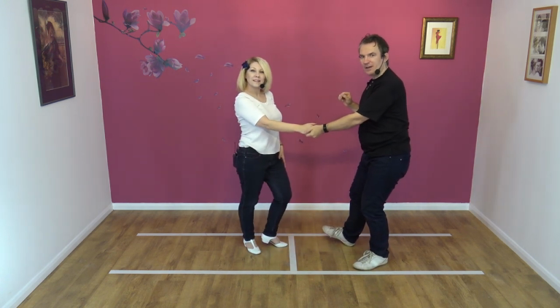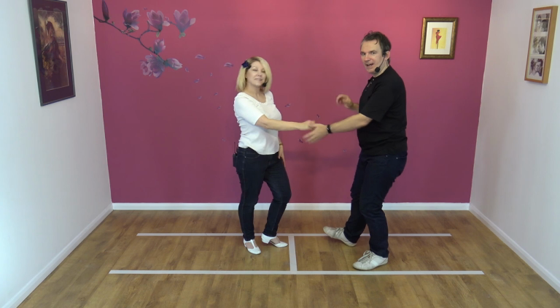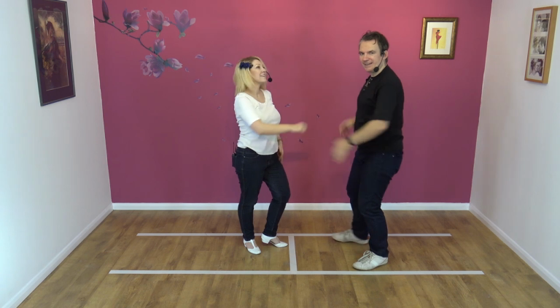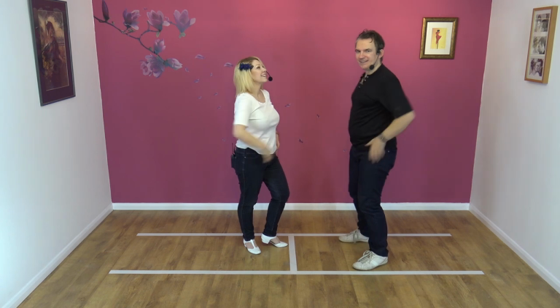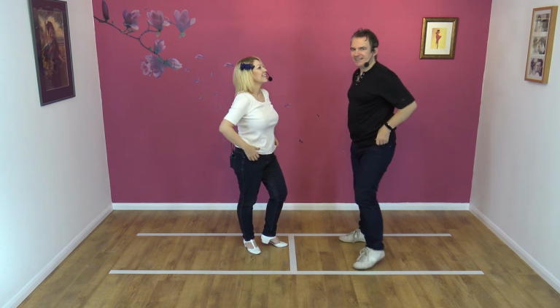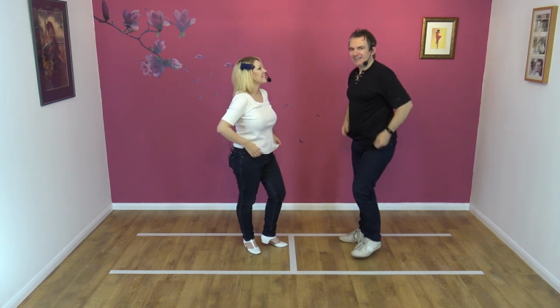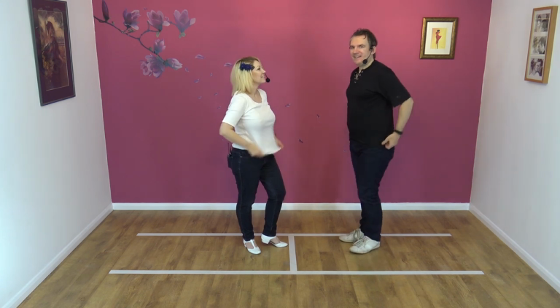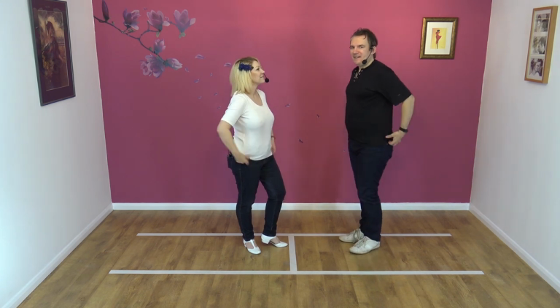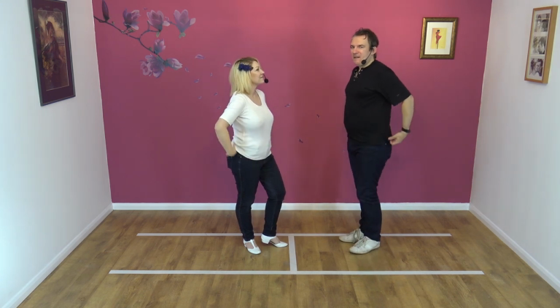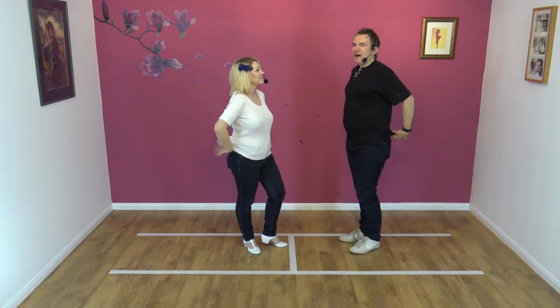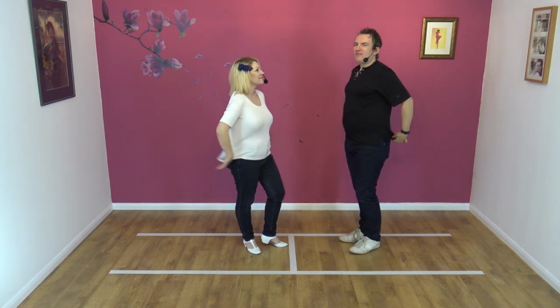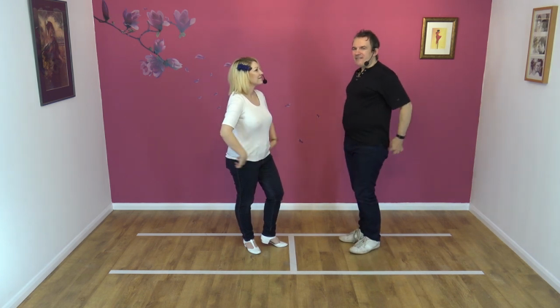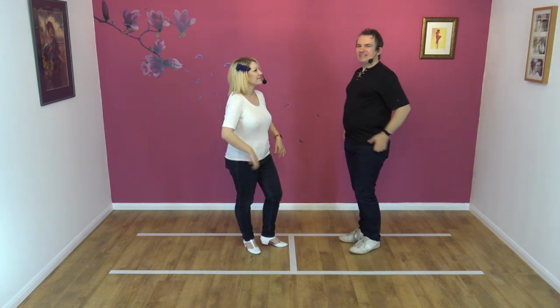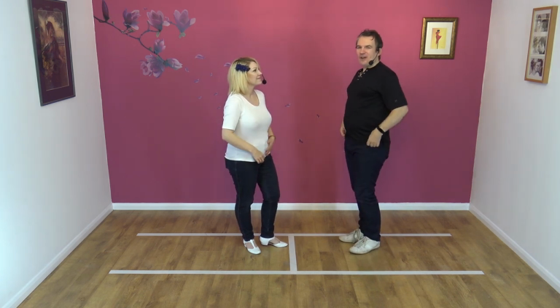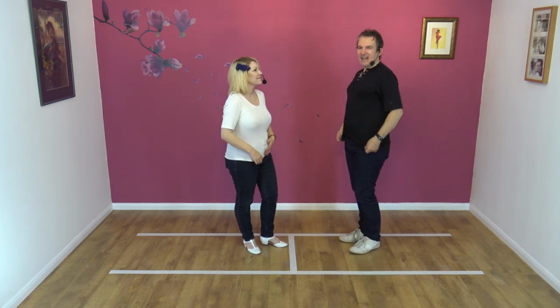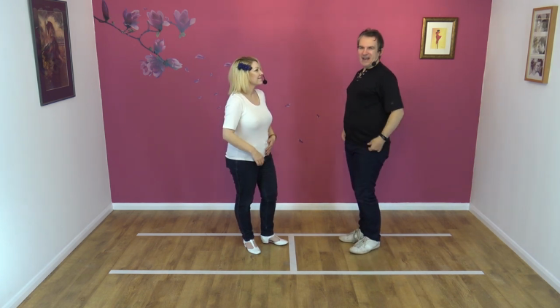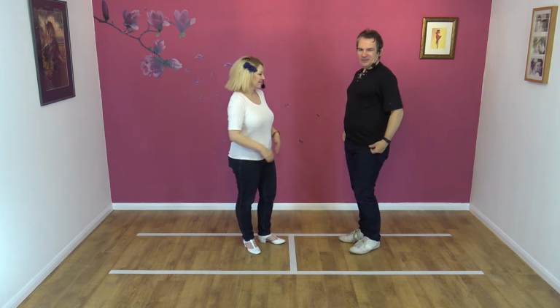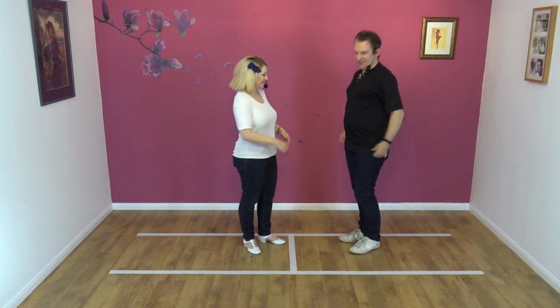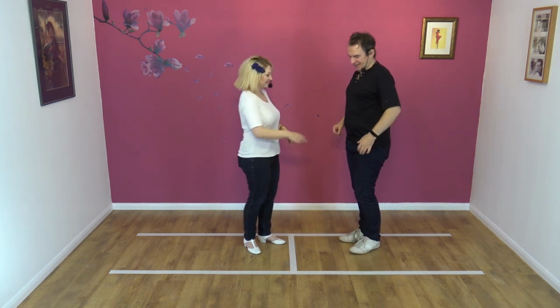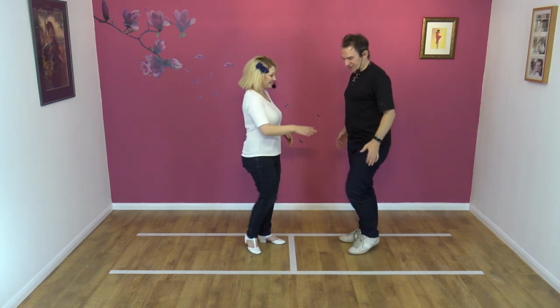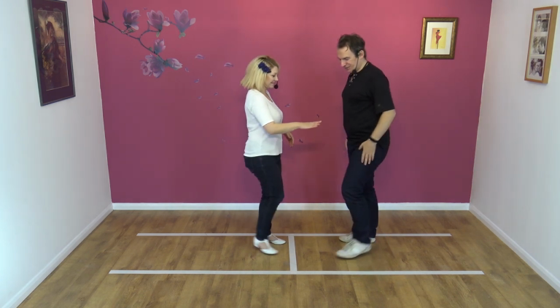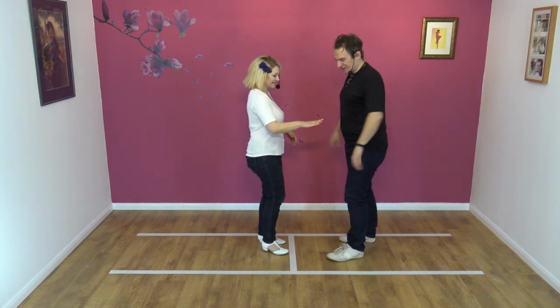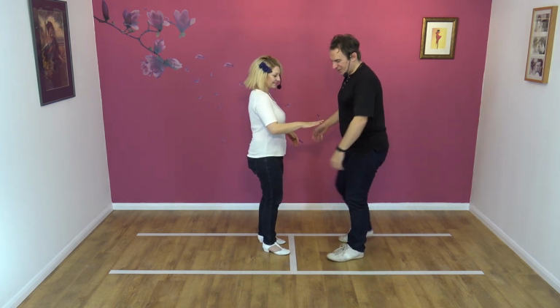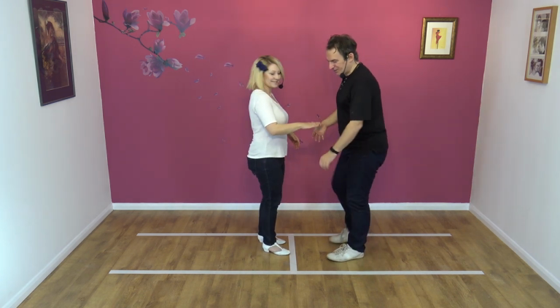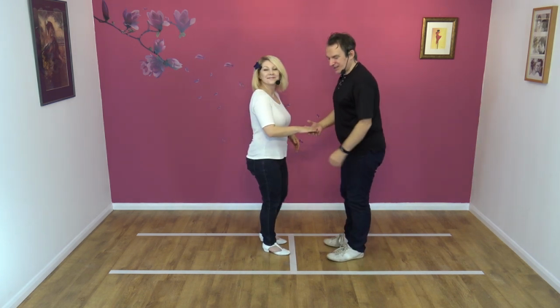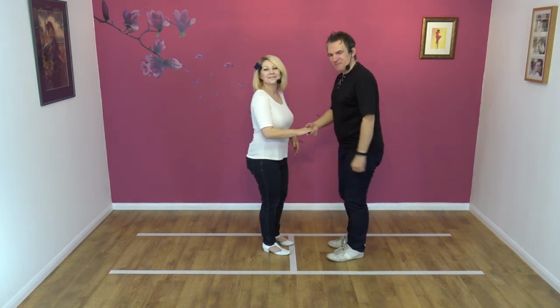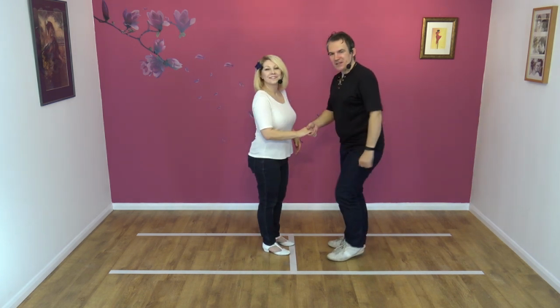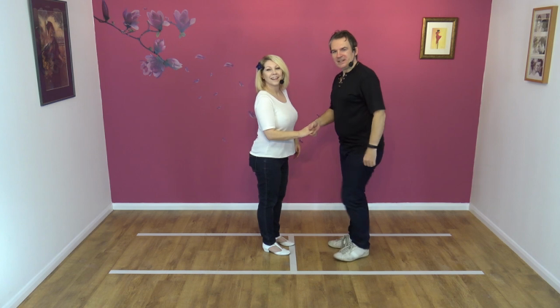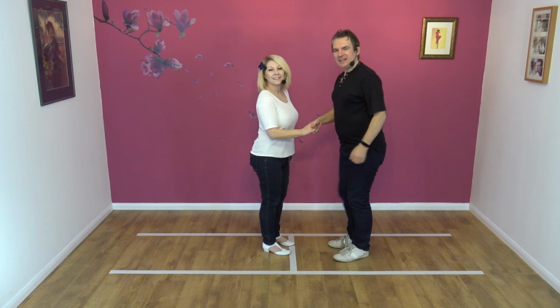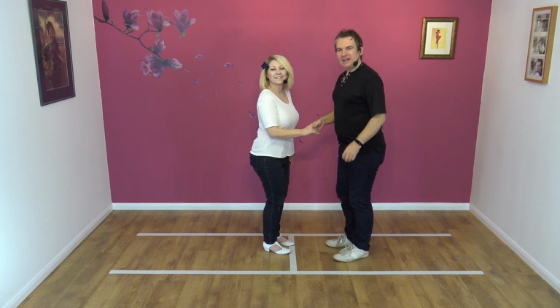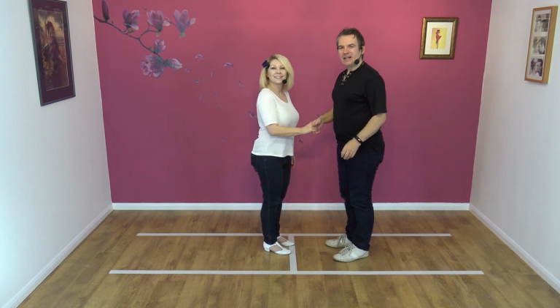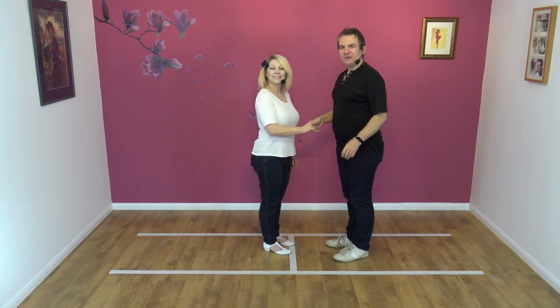Okay, a very slow count for those three moves. Here we go.